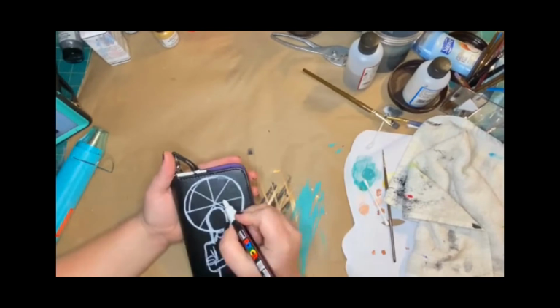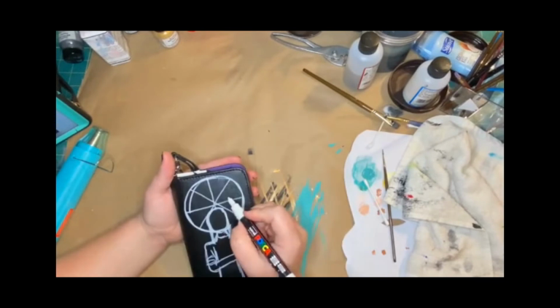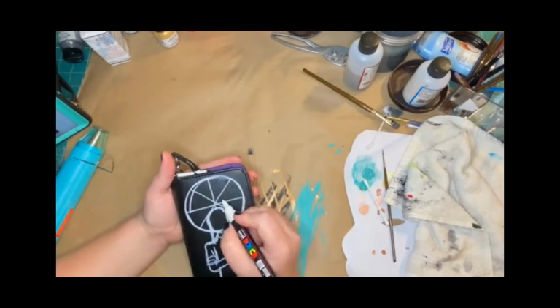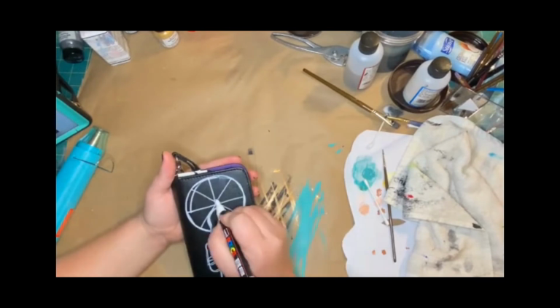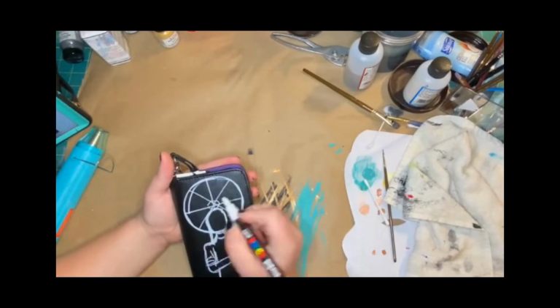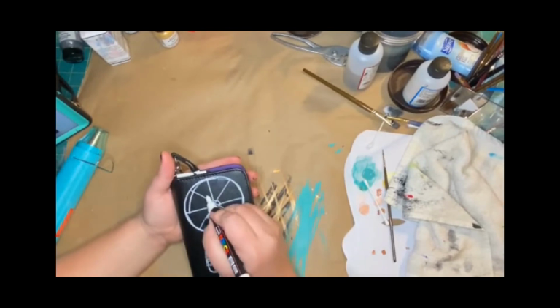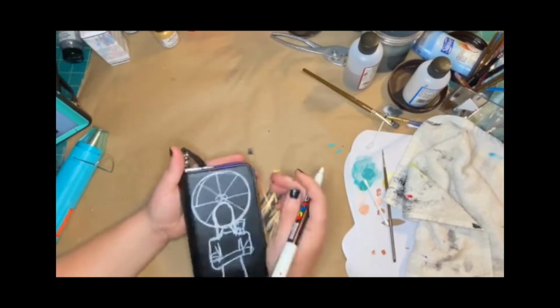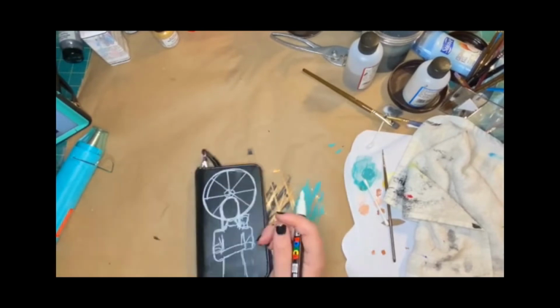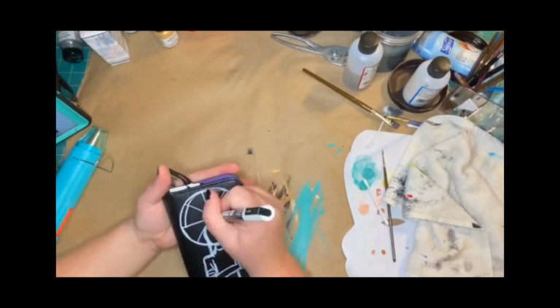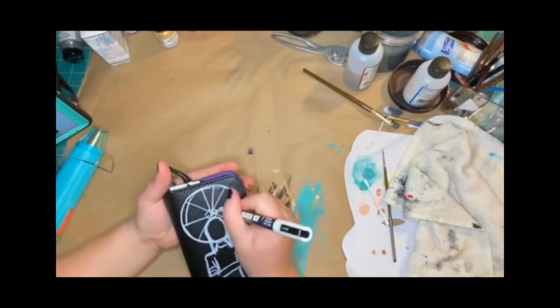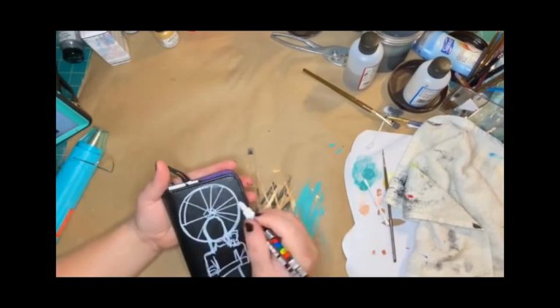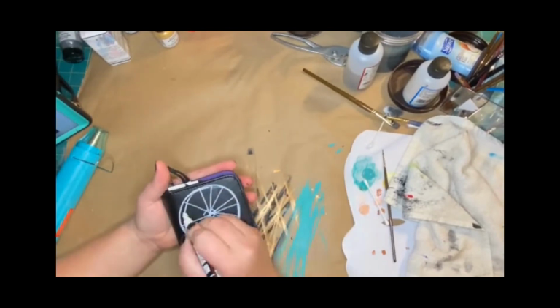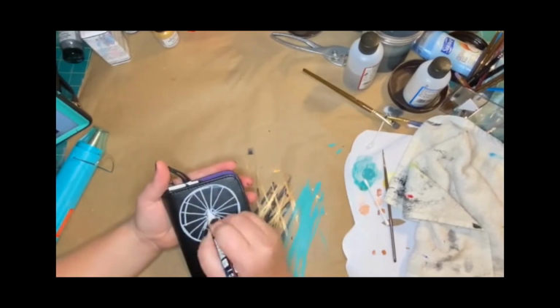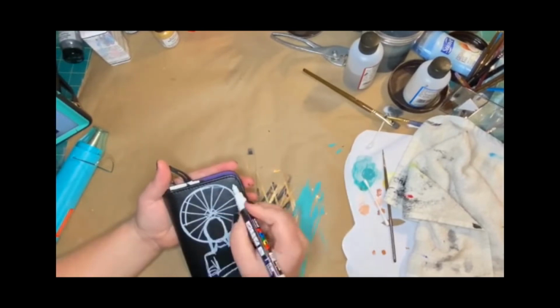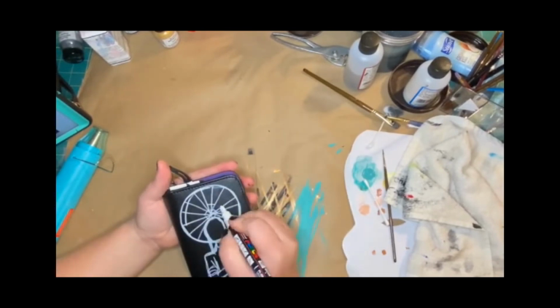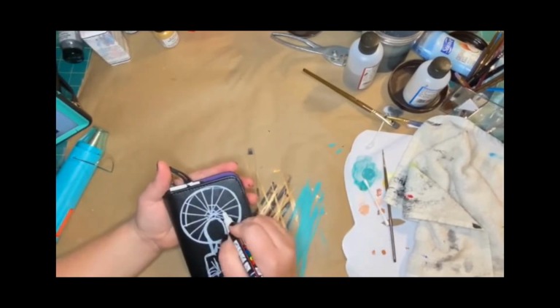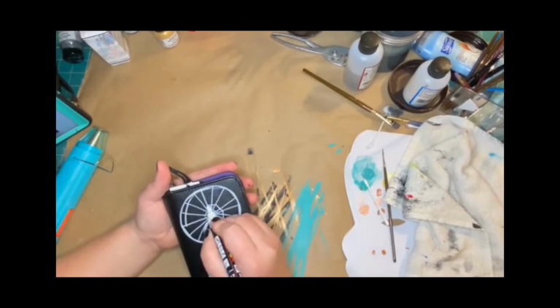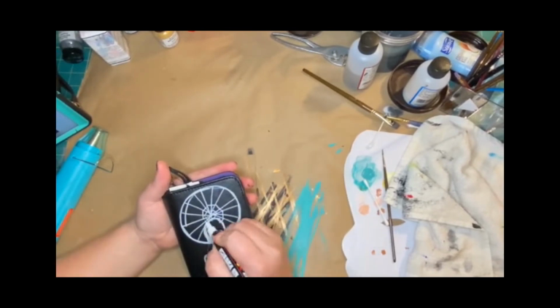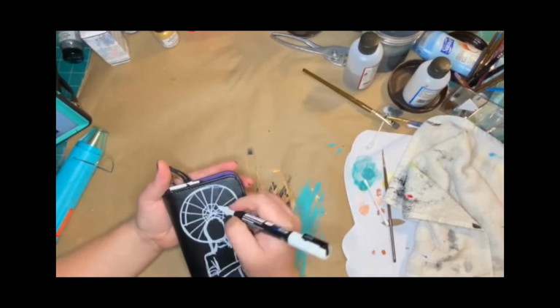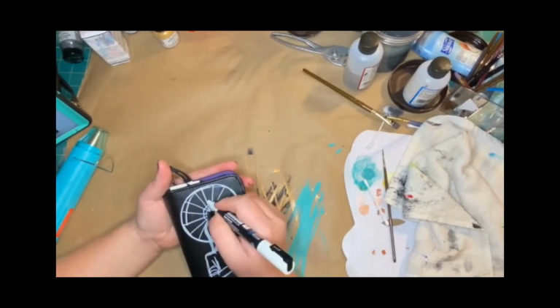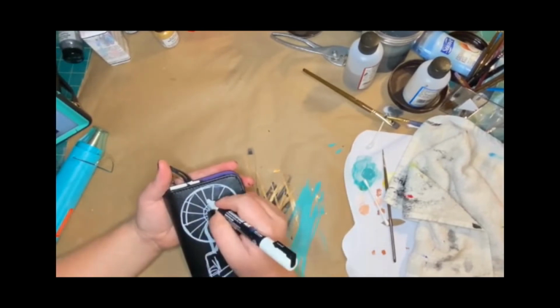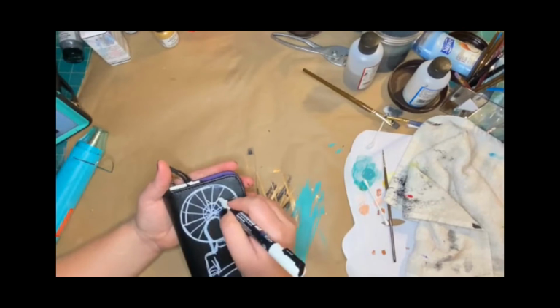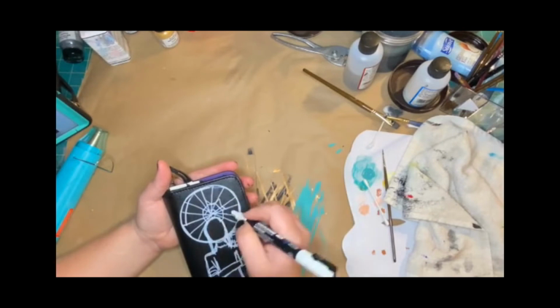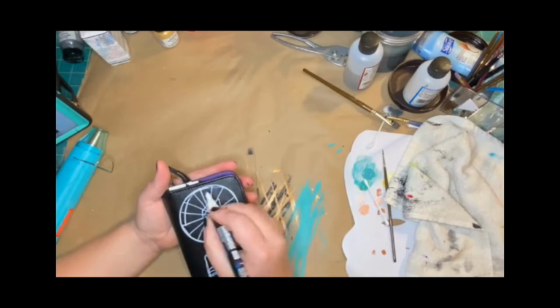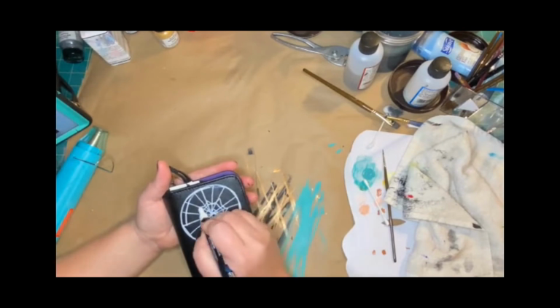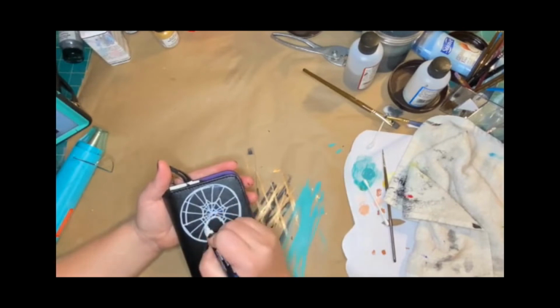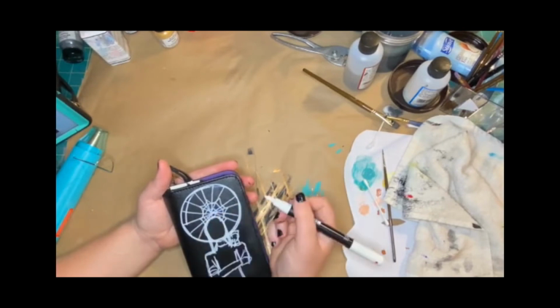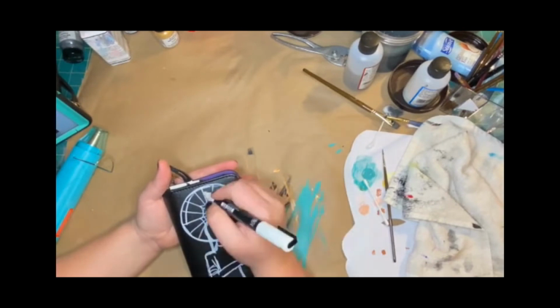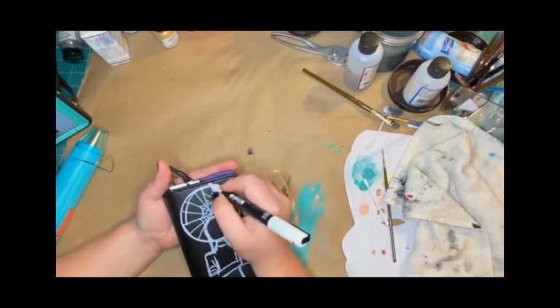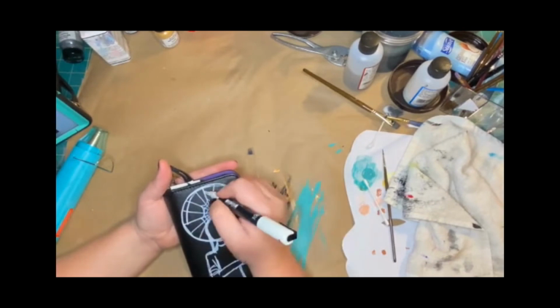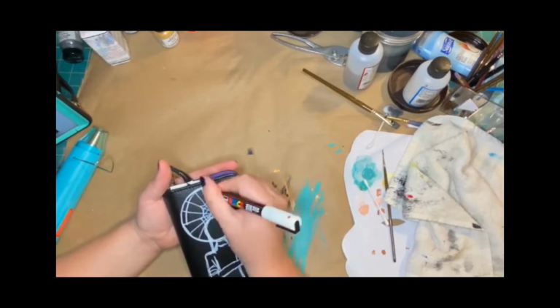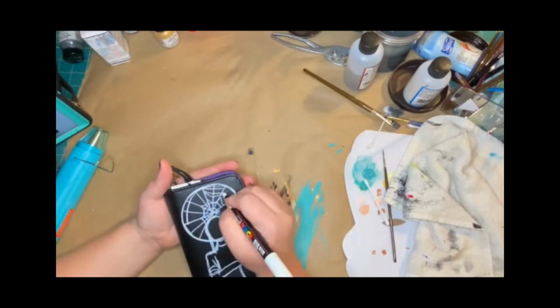This back piece looked a little more complicated, which is why I decided to go ahead and pre-draw it, just so I could get familiar with the shape.